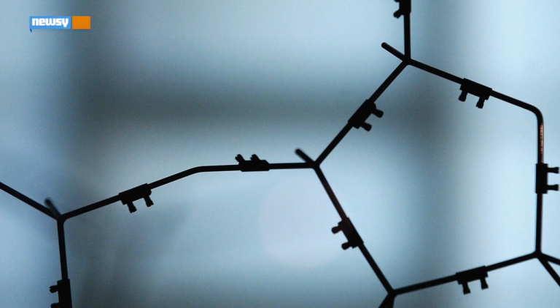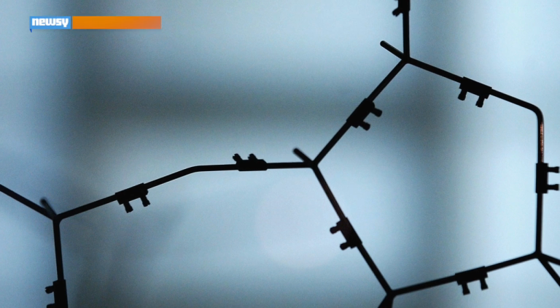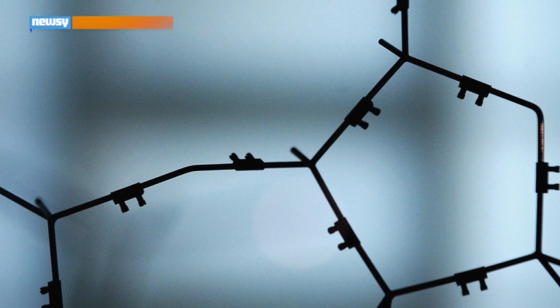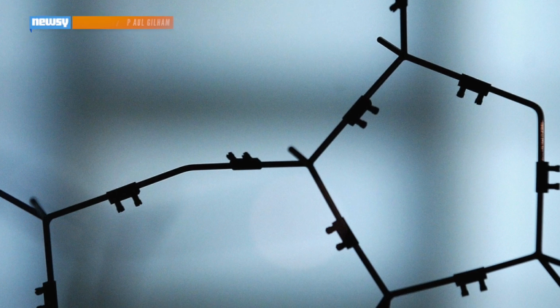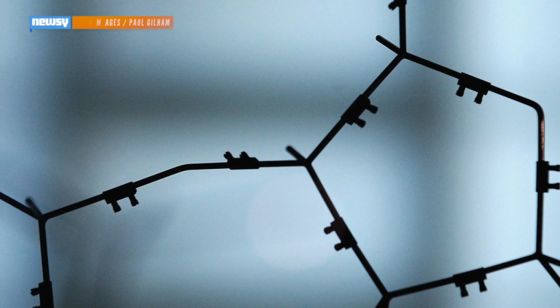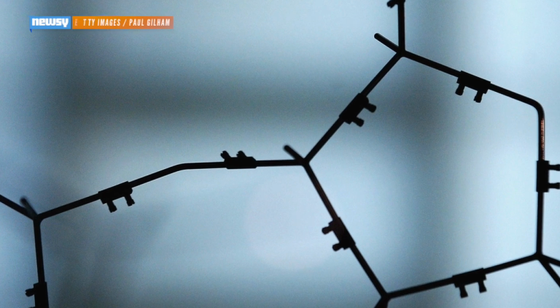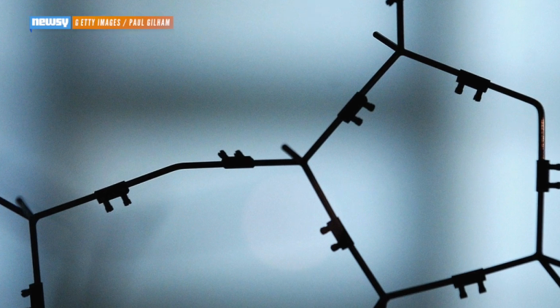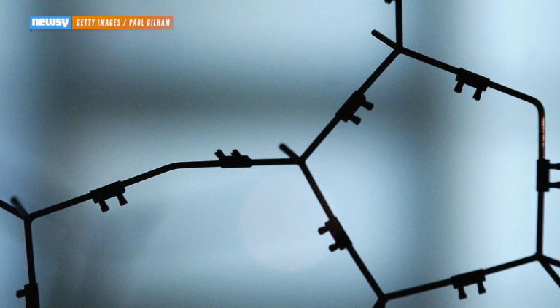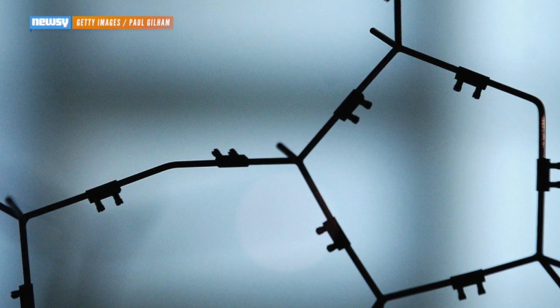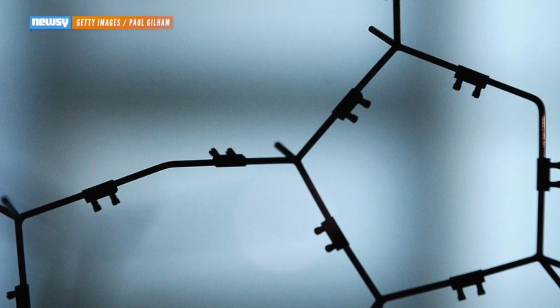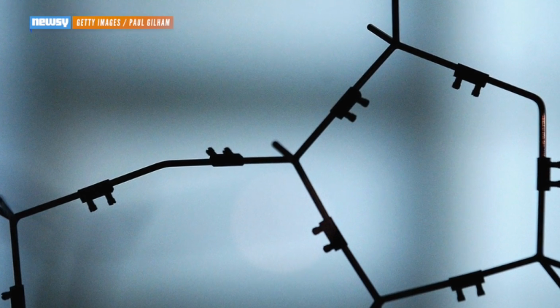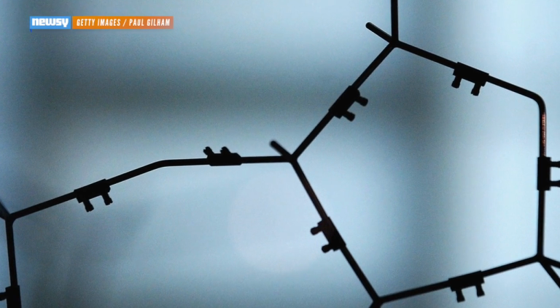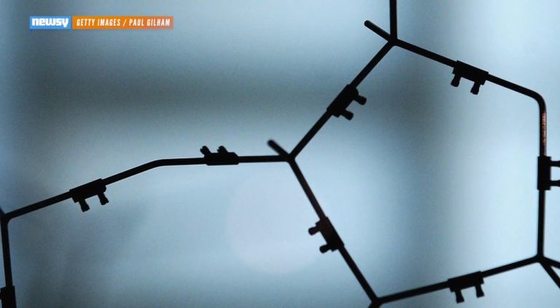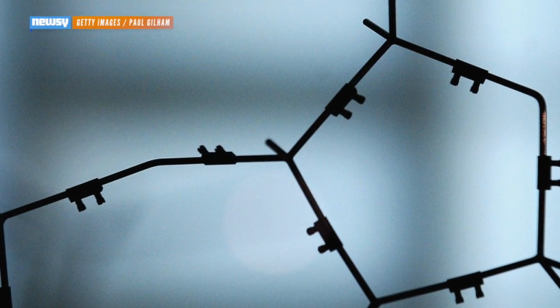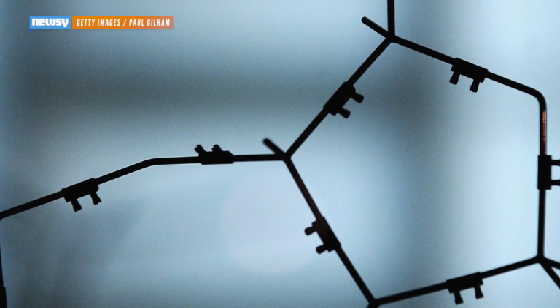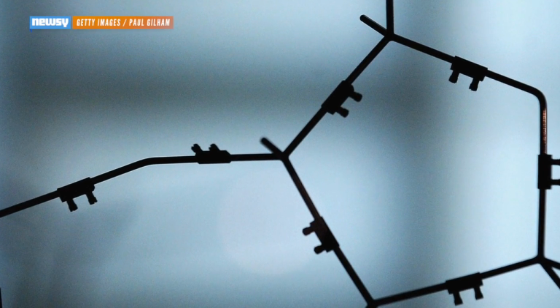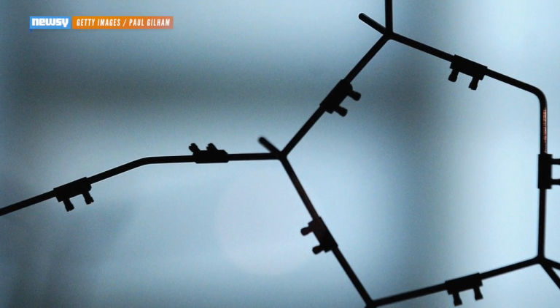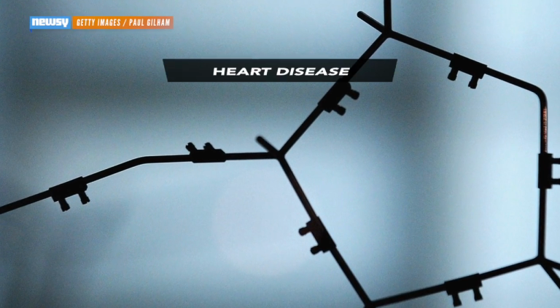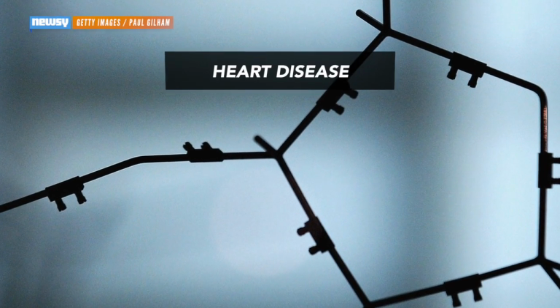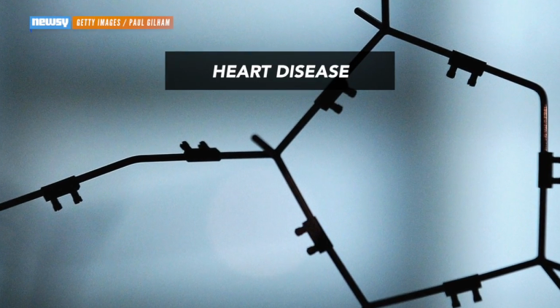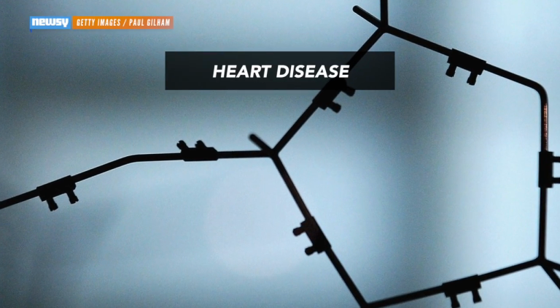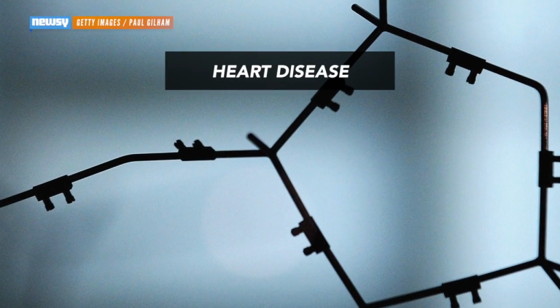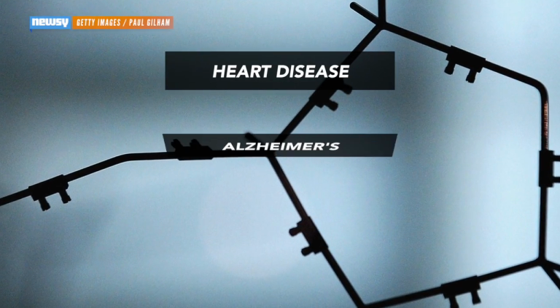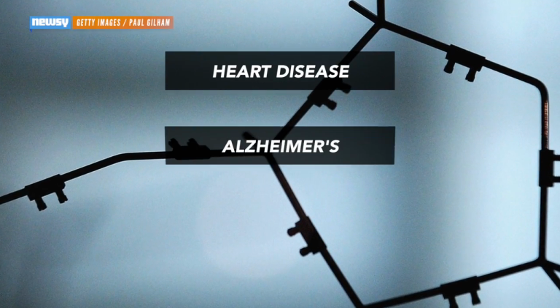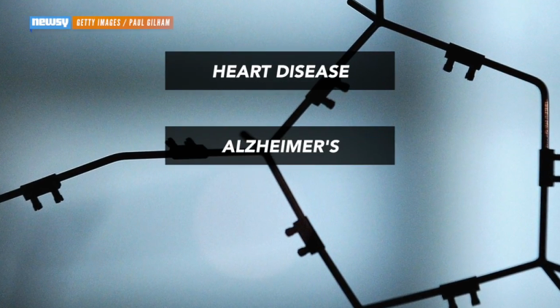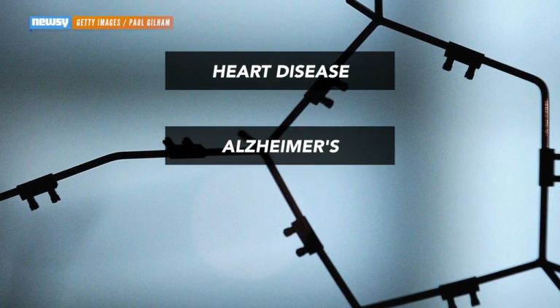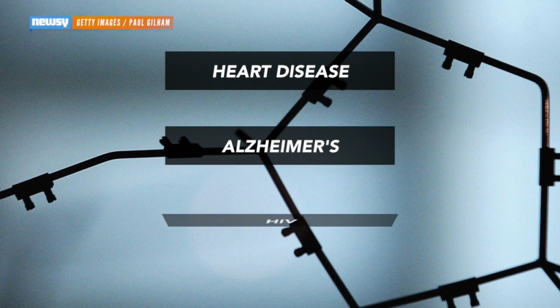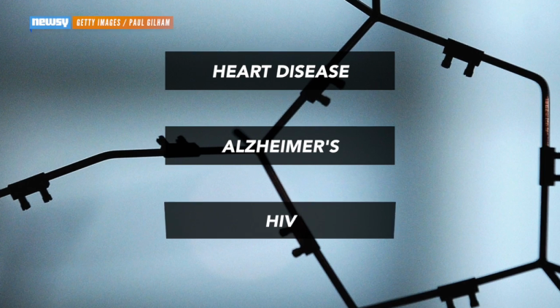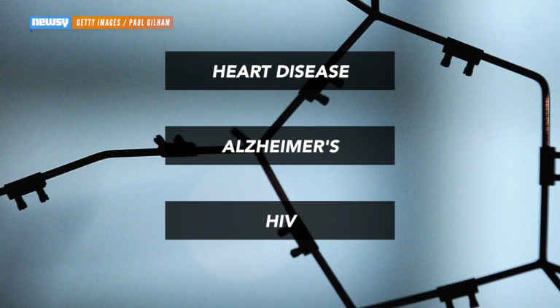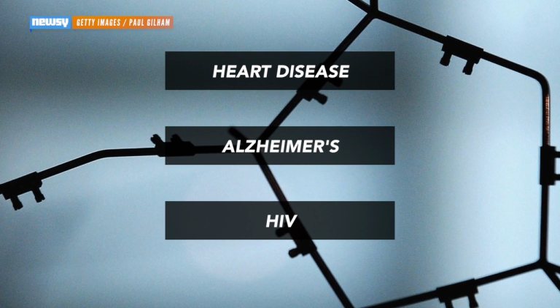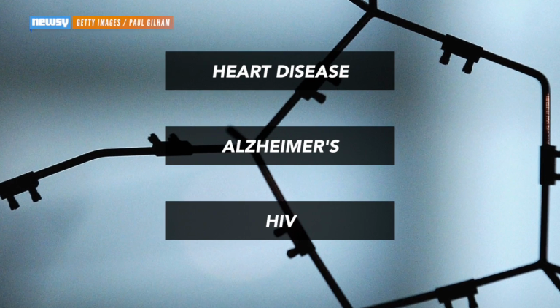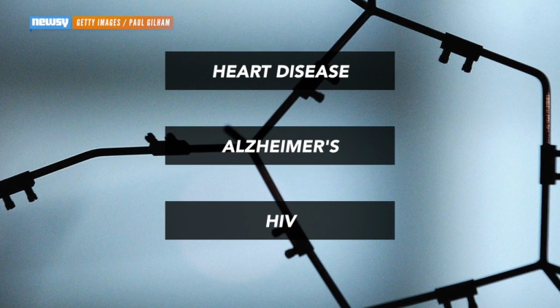And there are mutations that can protect against other diseases as well, like heart disease, Alzheimer's, and even HIV.